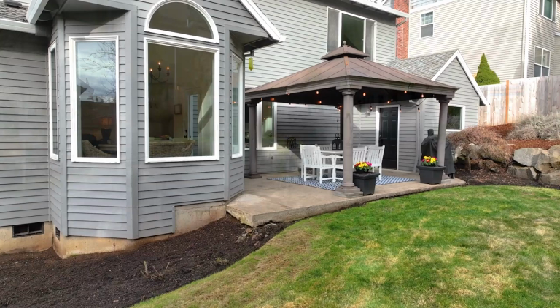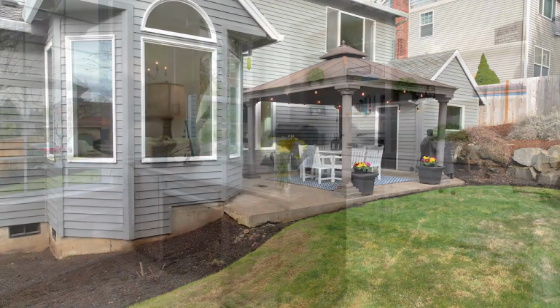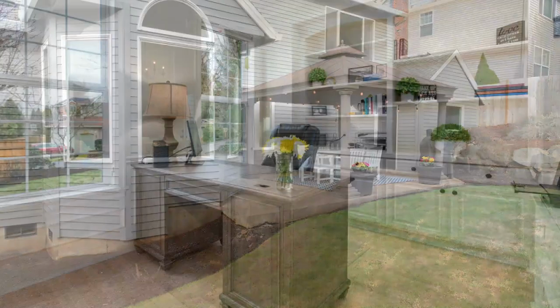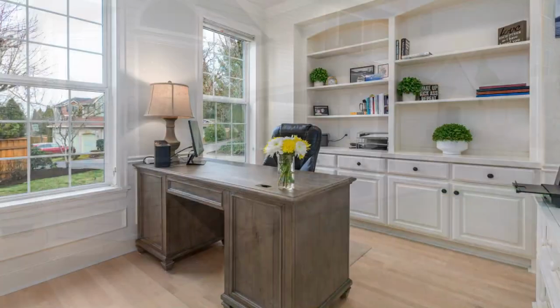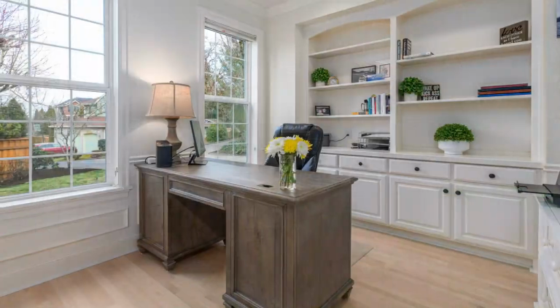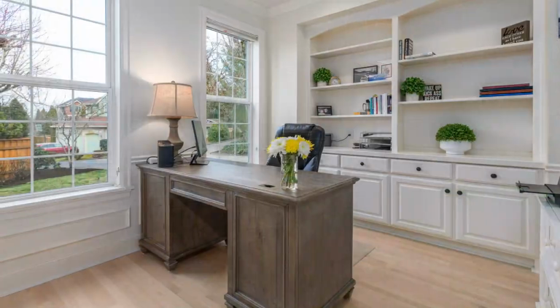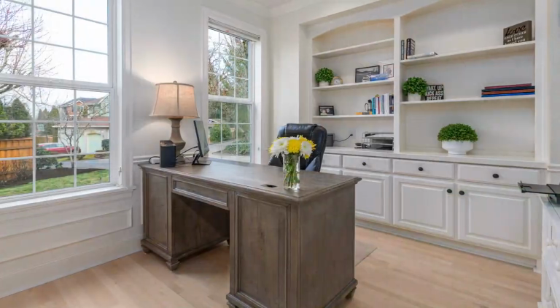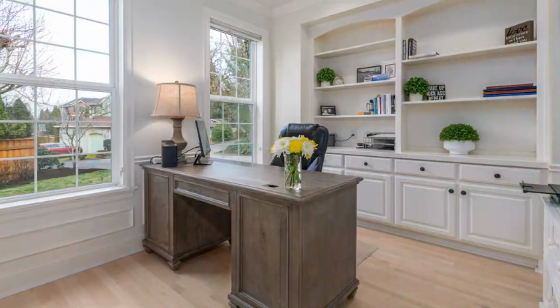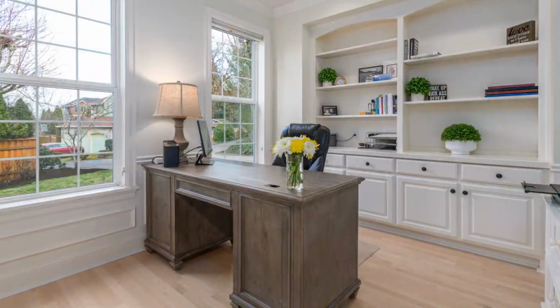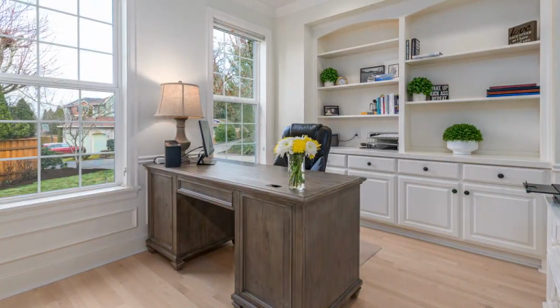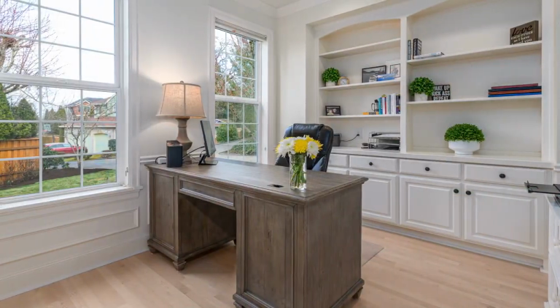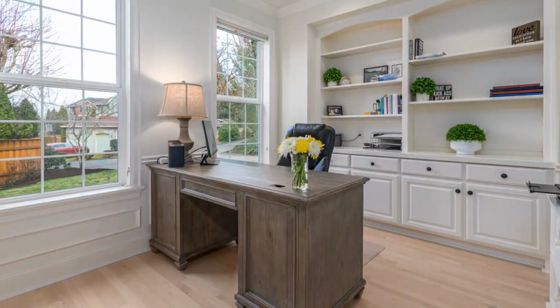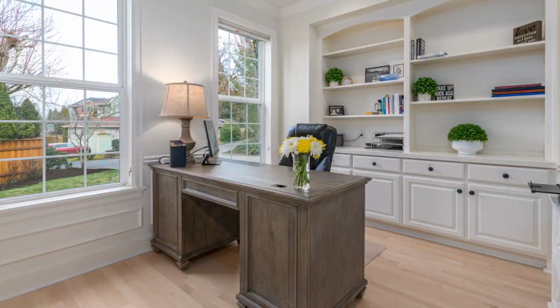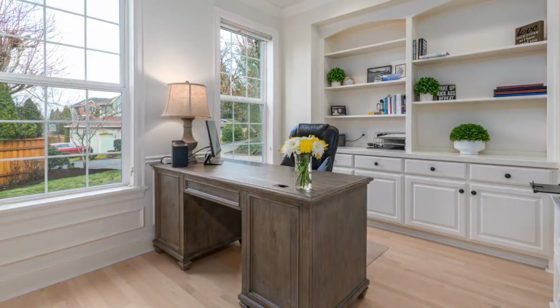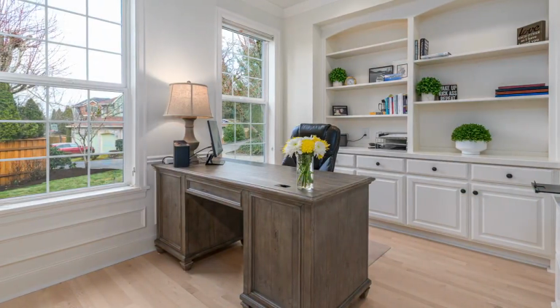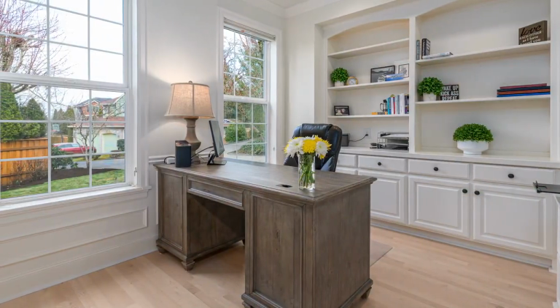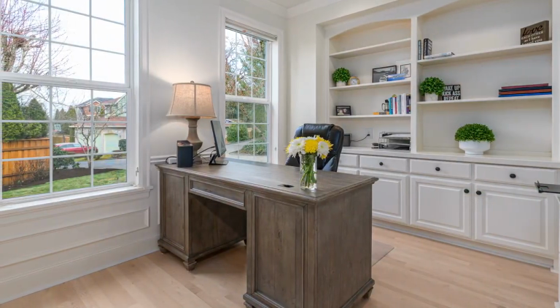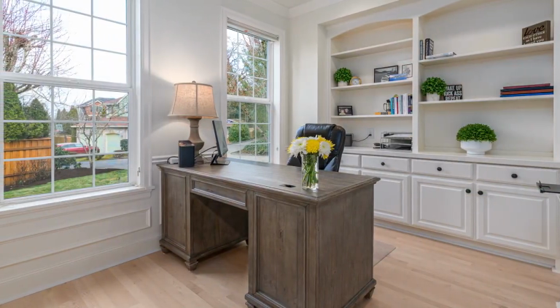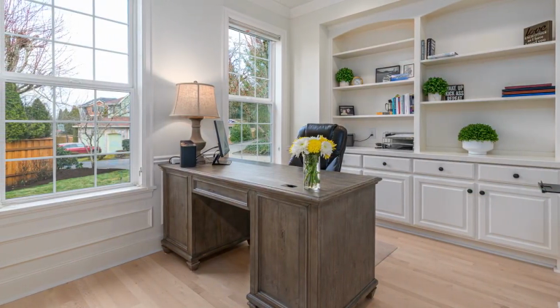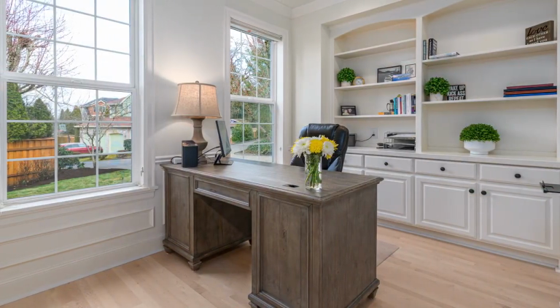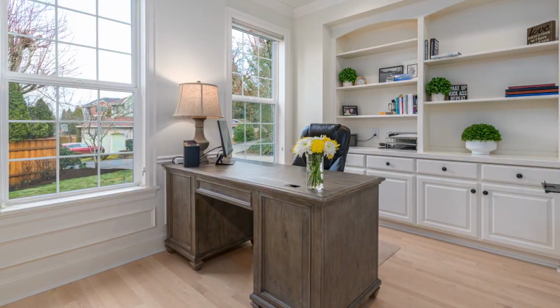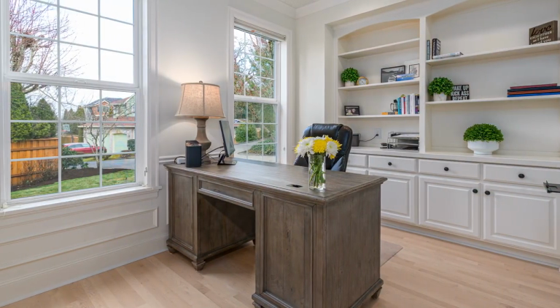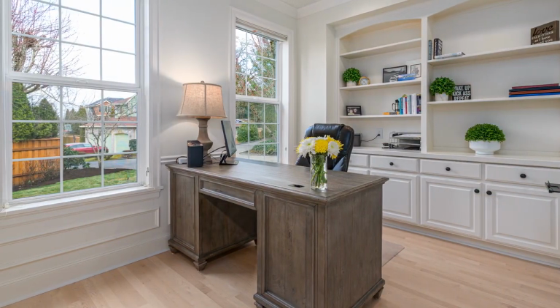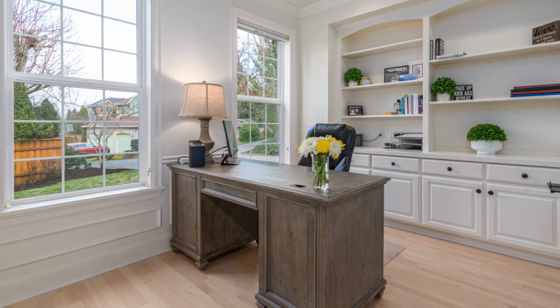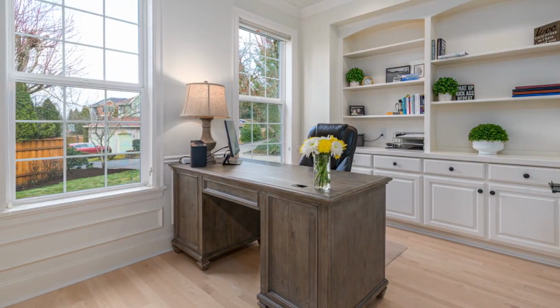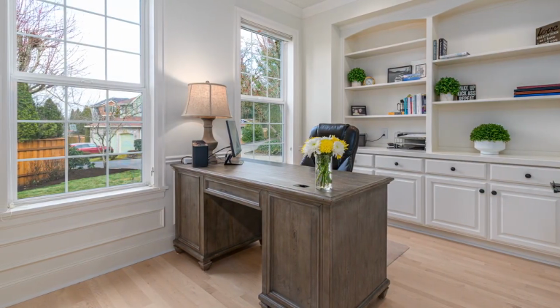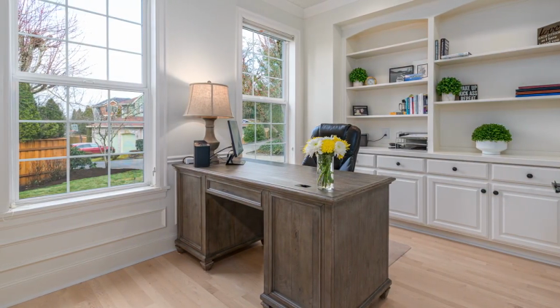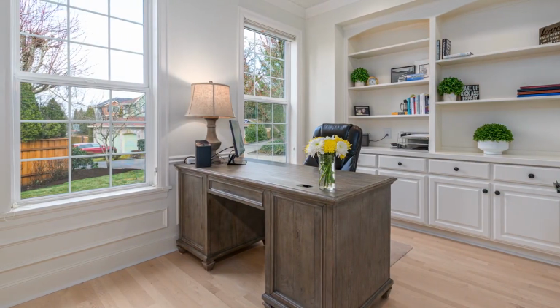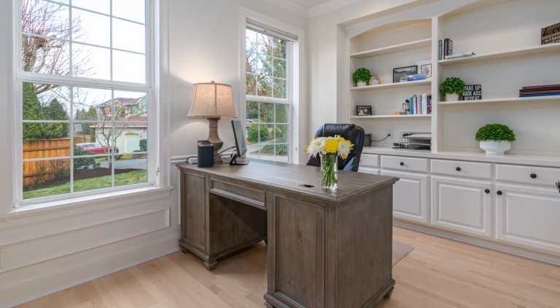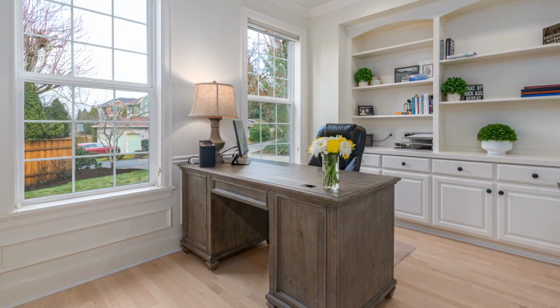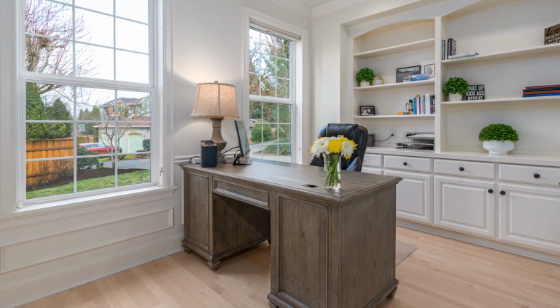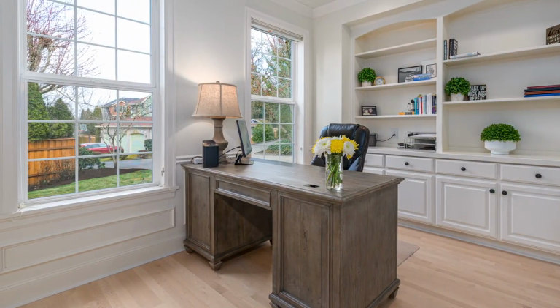The office is the perfect place to work or study, featuring built-in cabinets with plenty of storage.